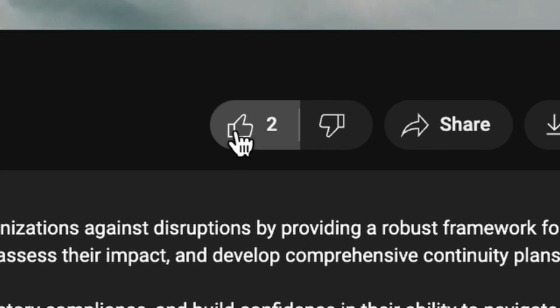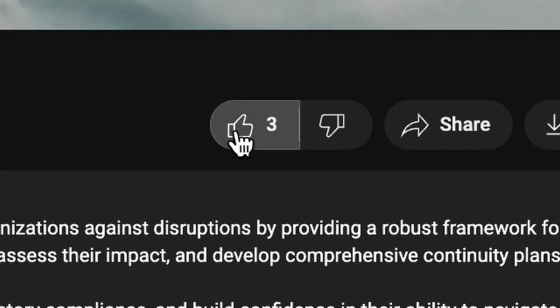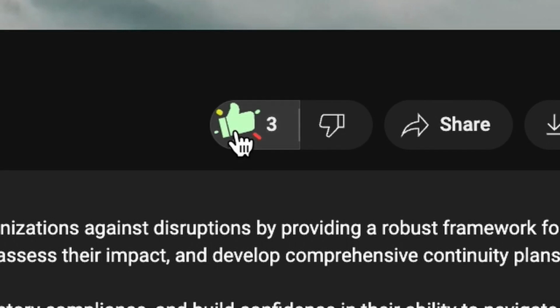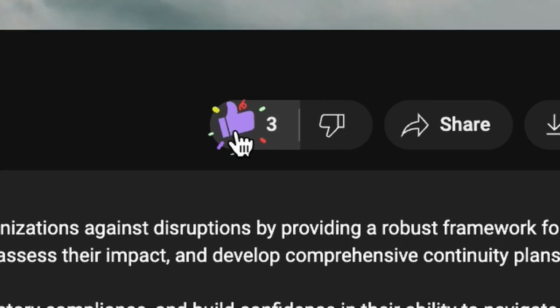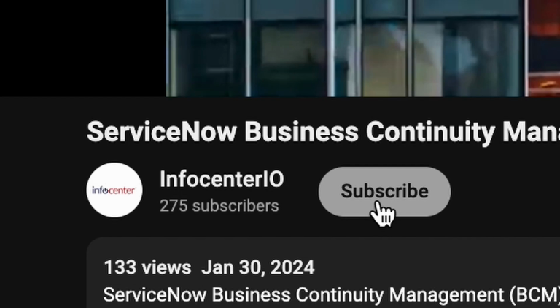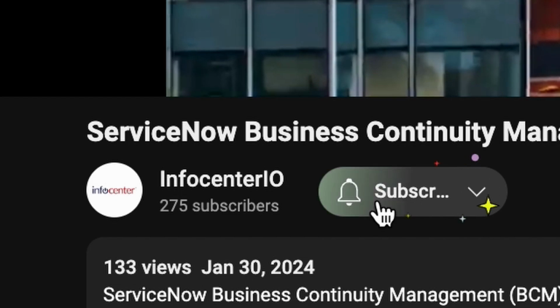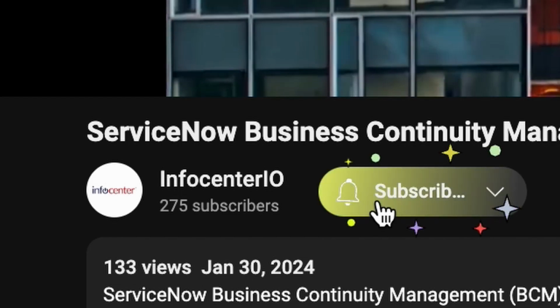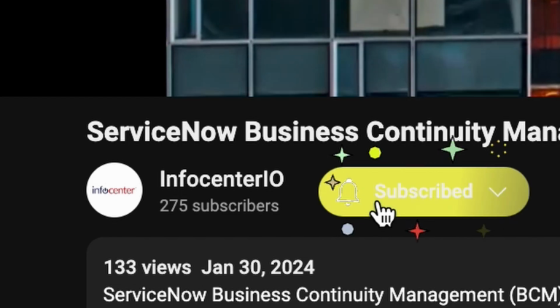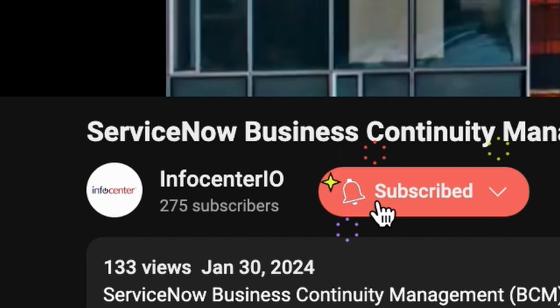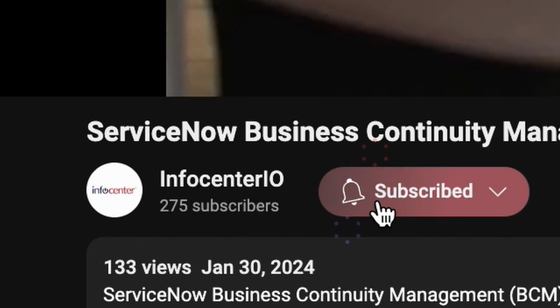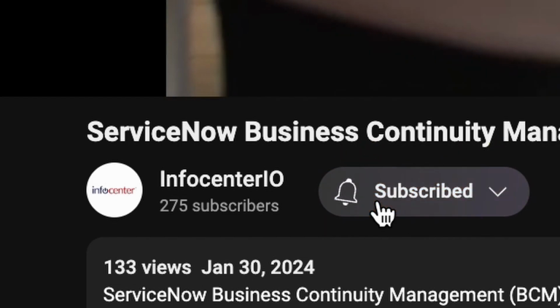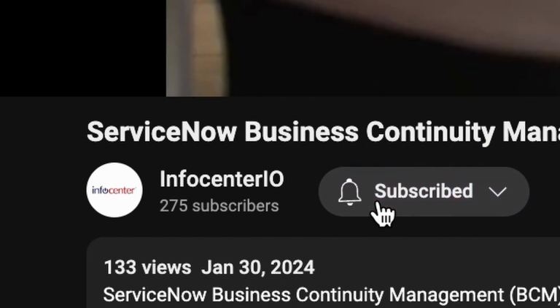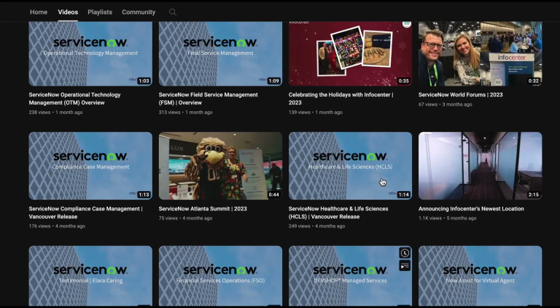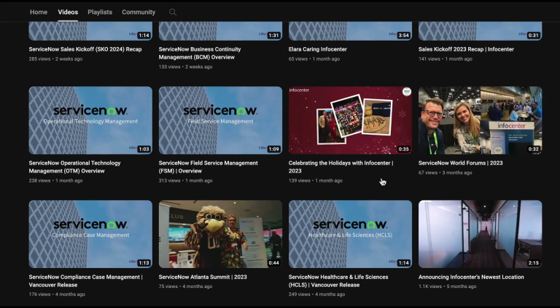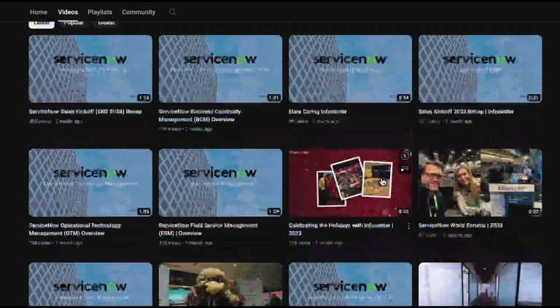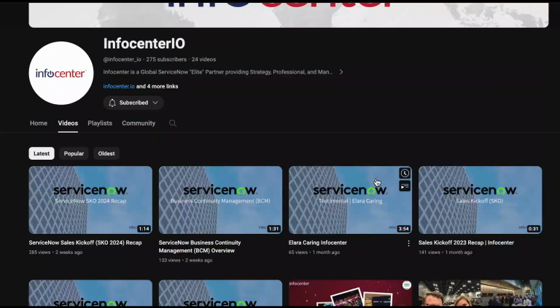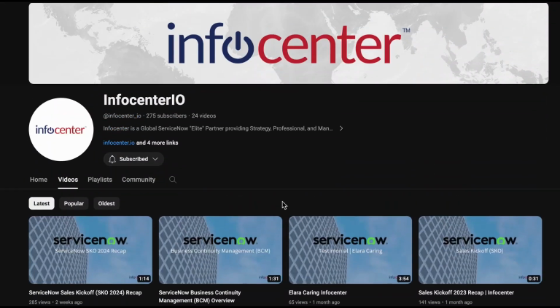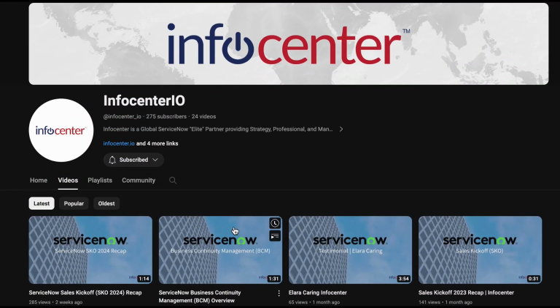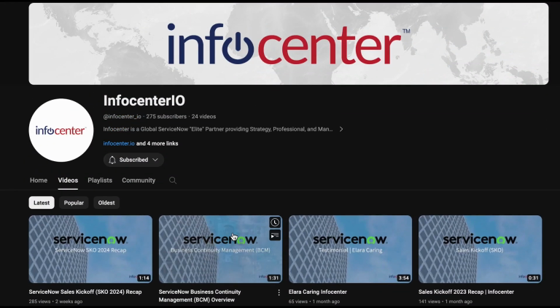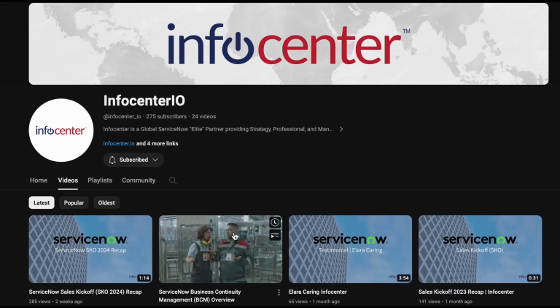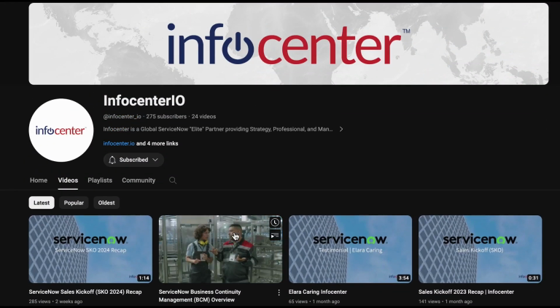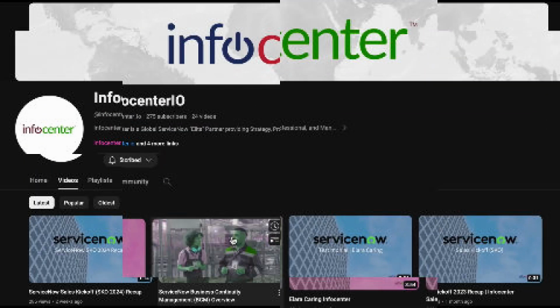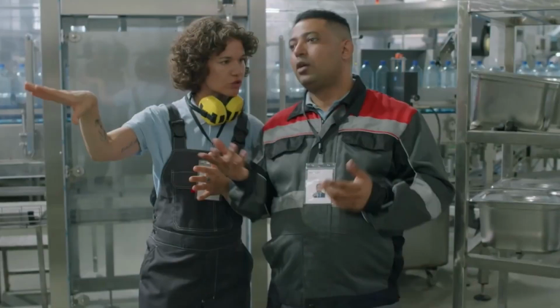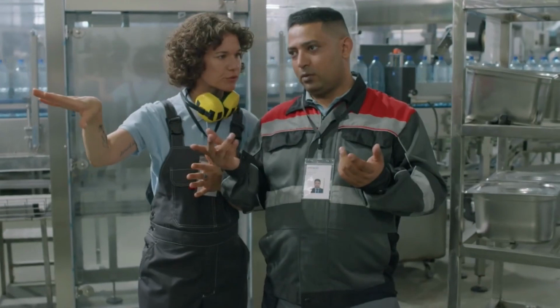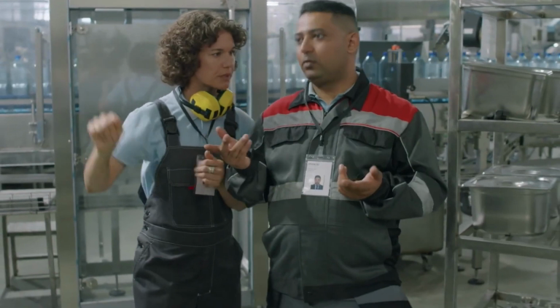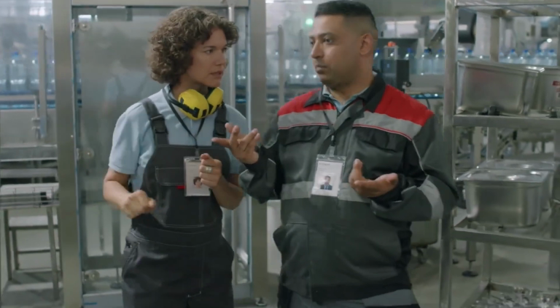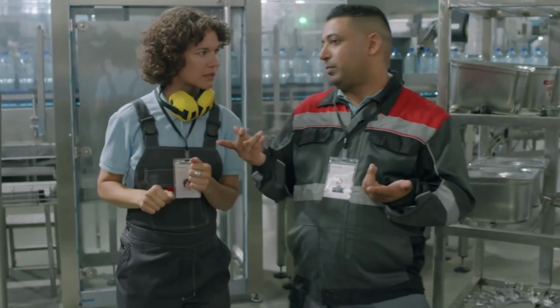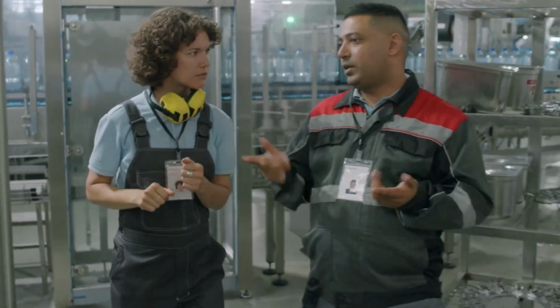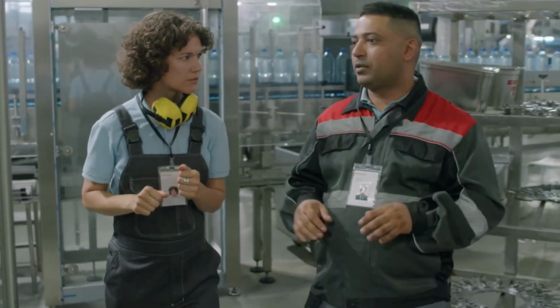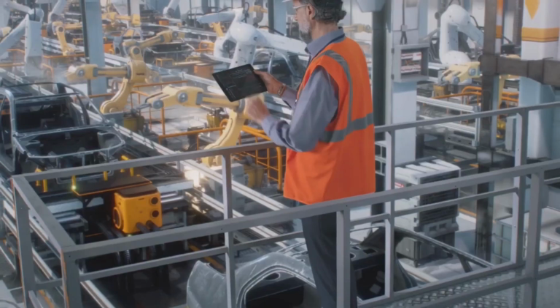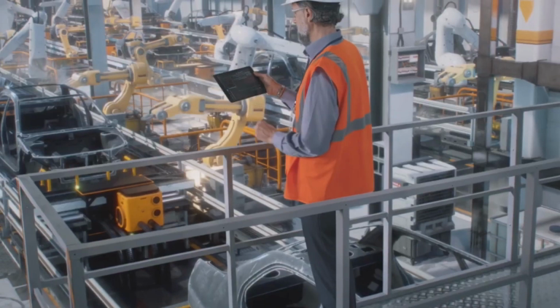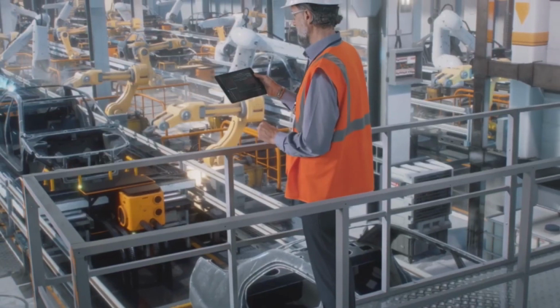Be sure to like and subscribe to our page to stay up to date on new release information, ServiceNow product overviews, and more.